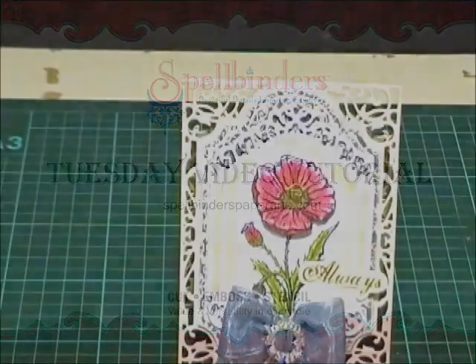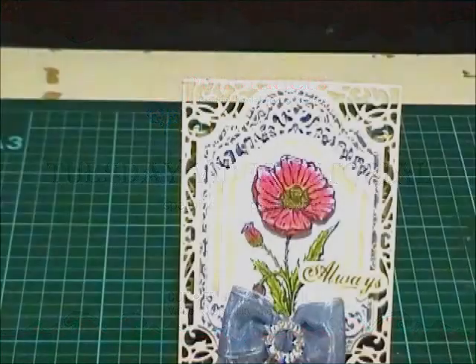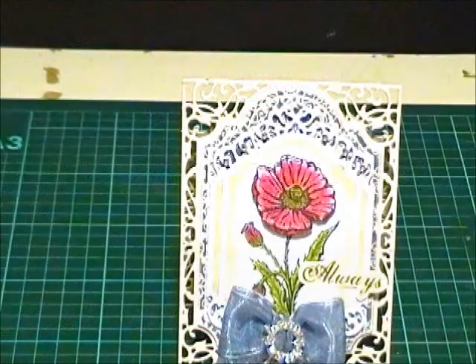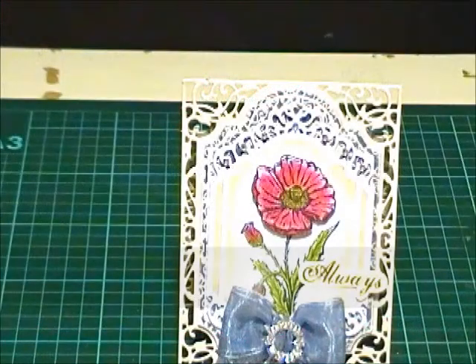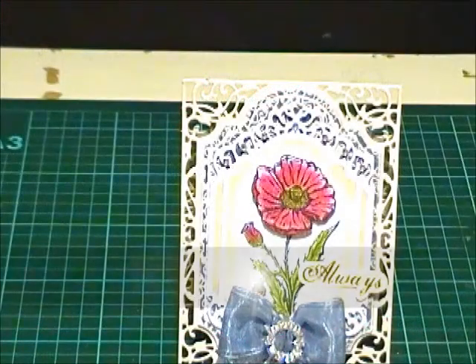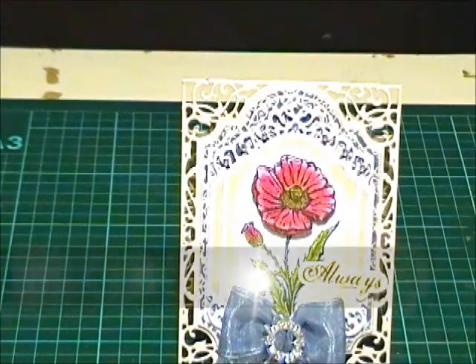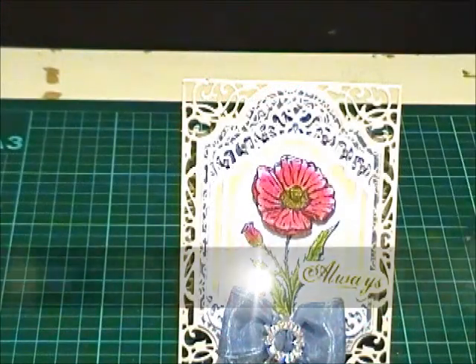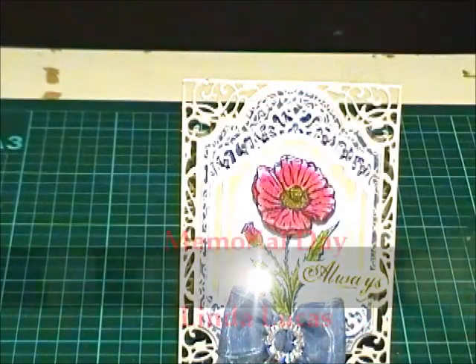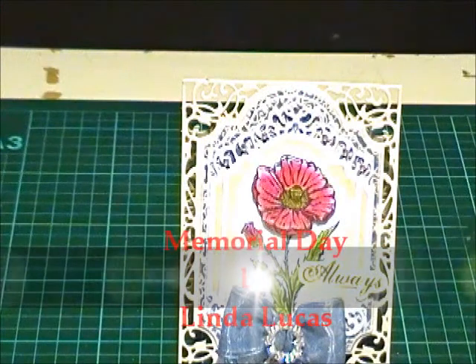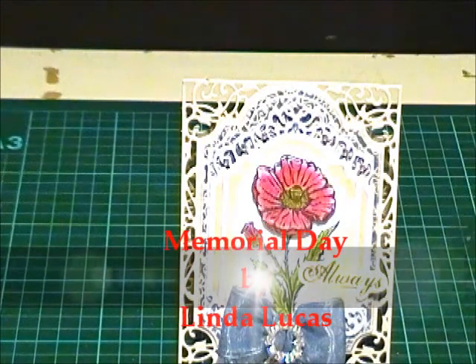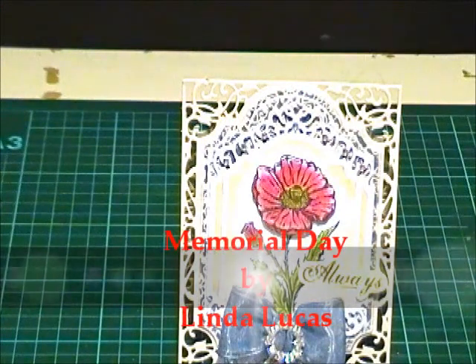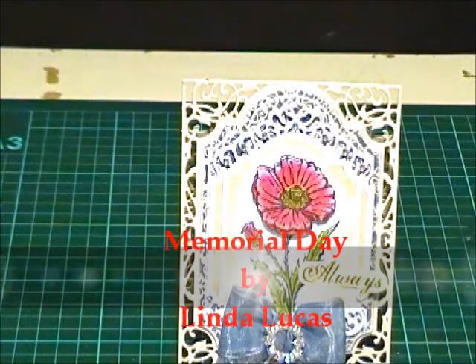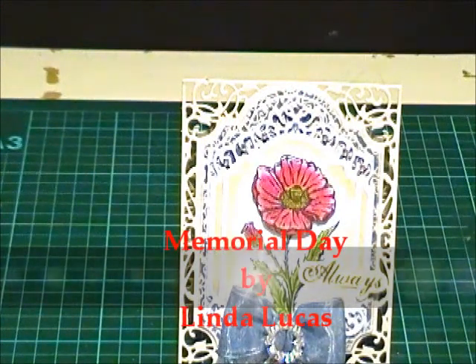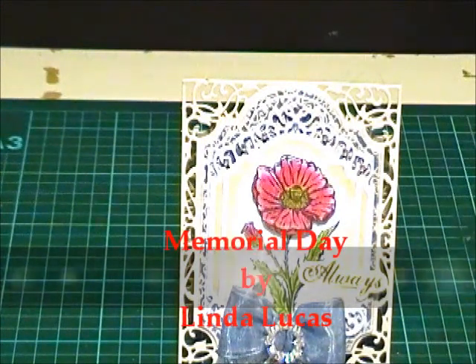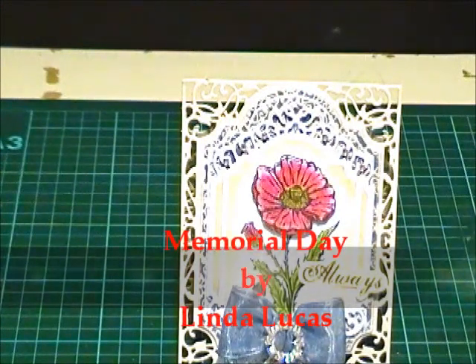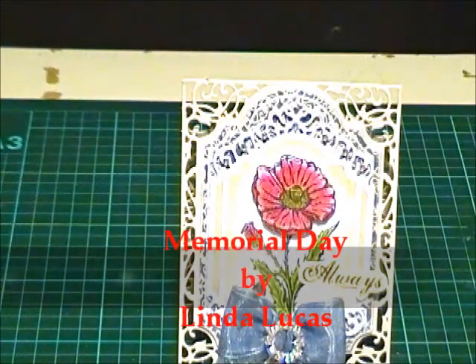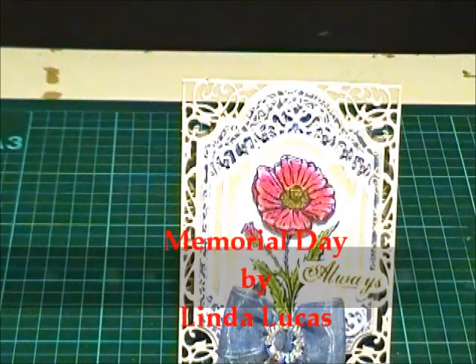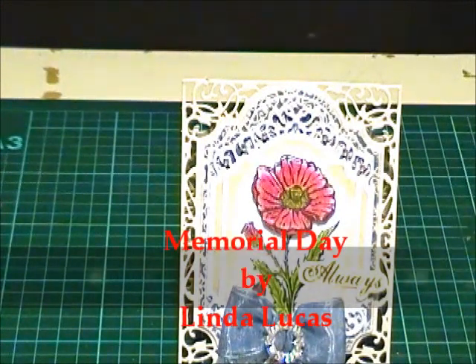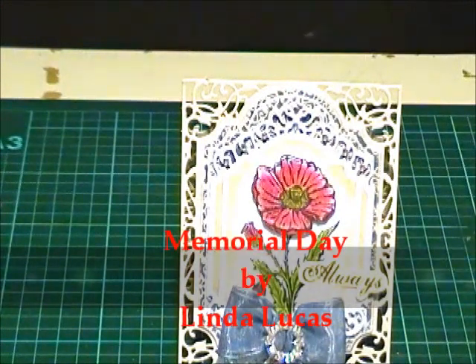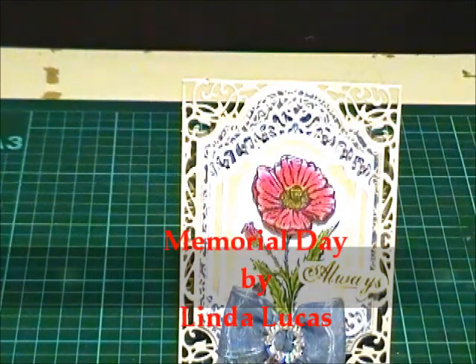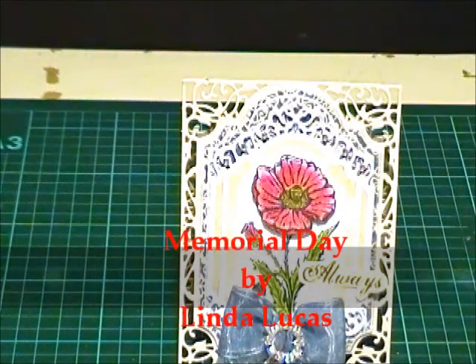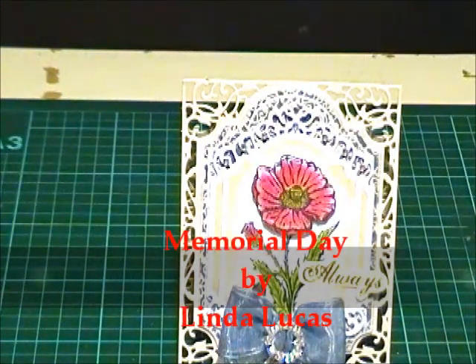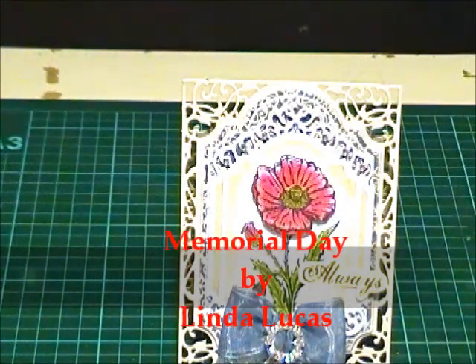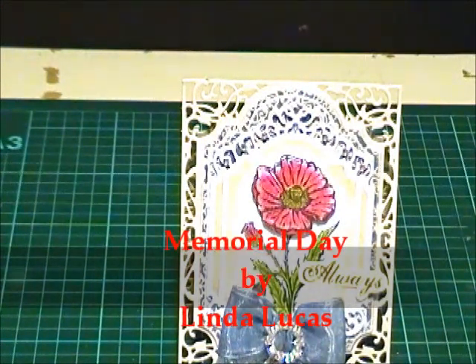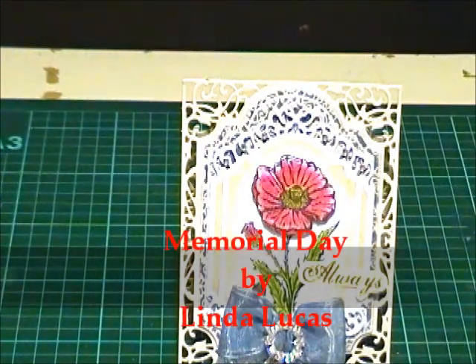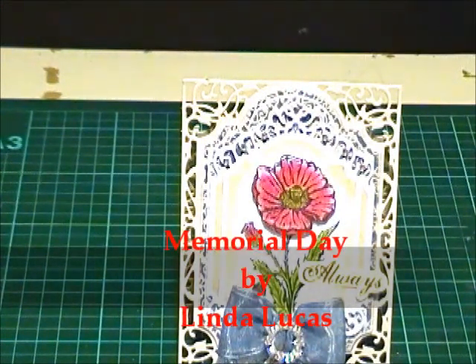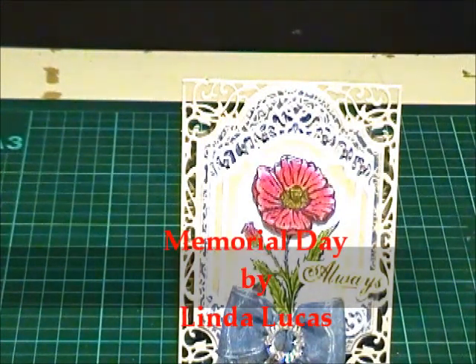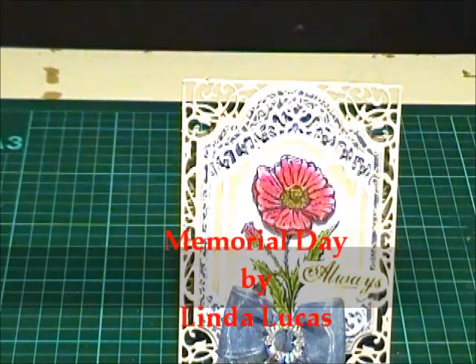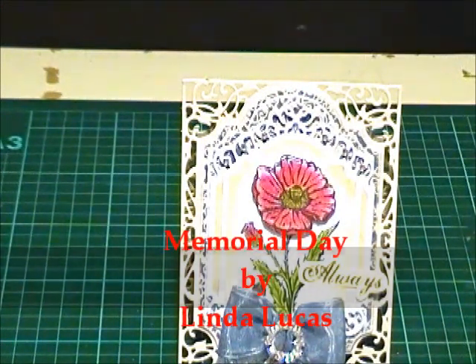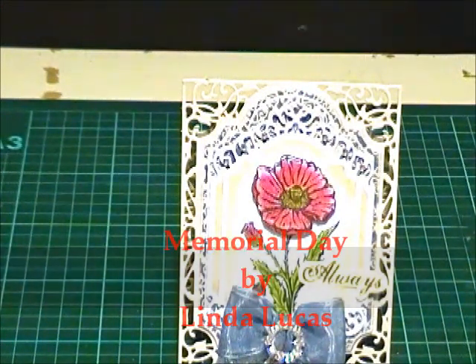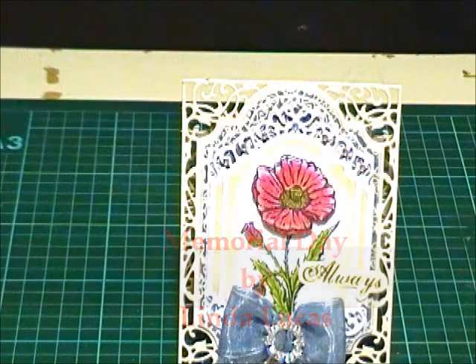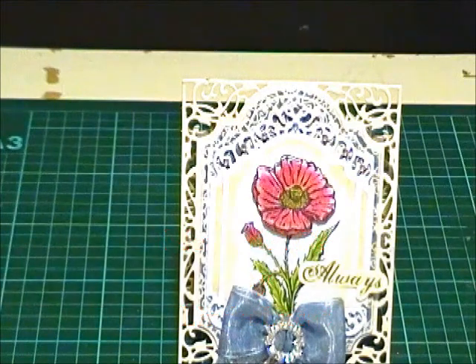Hi, I'm Linda with the Spellbinders Tuesday video tutorial. The theme for this week is Memorial Day.